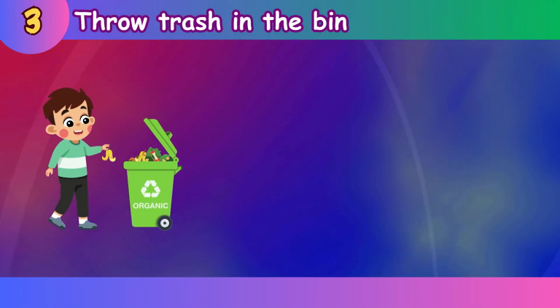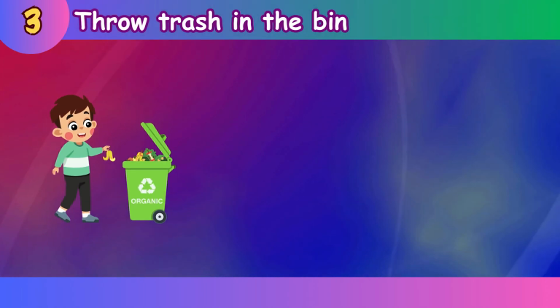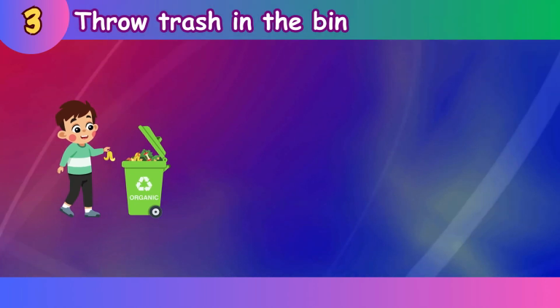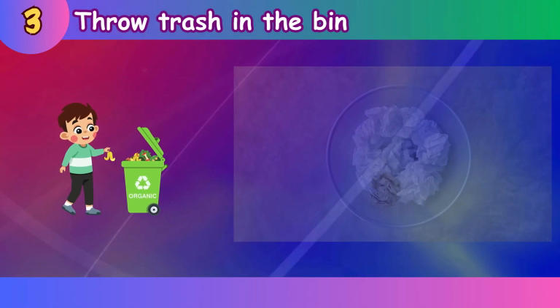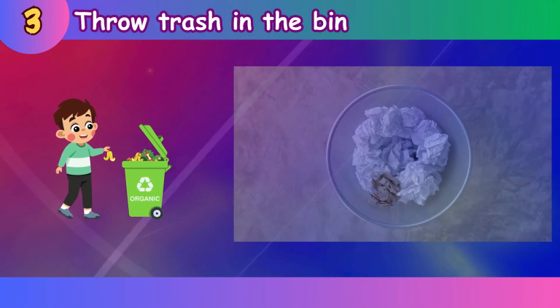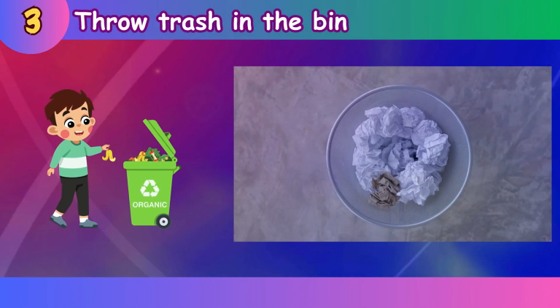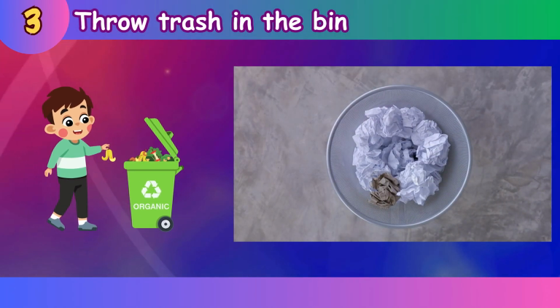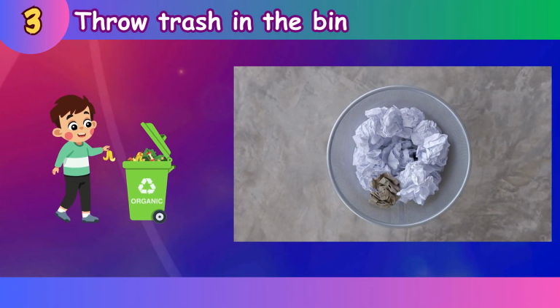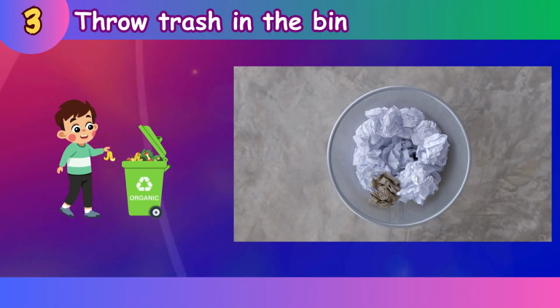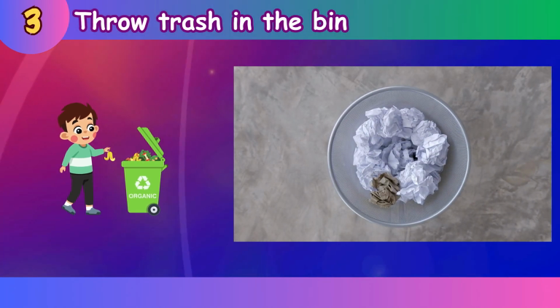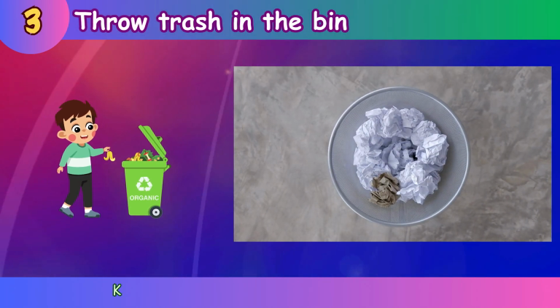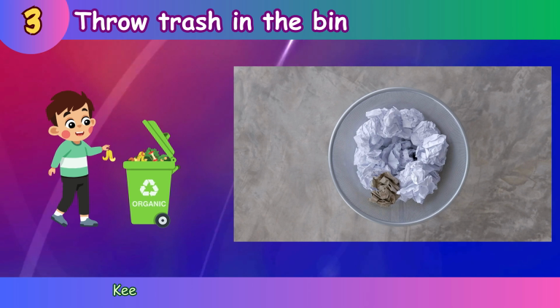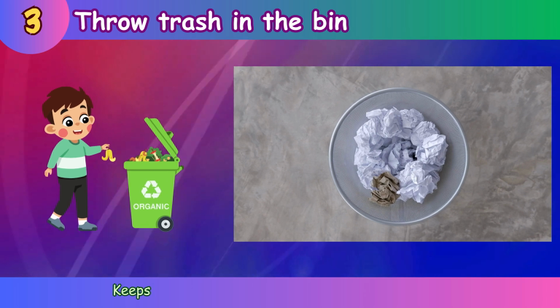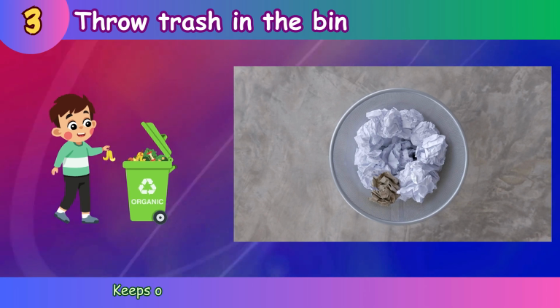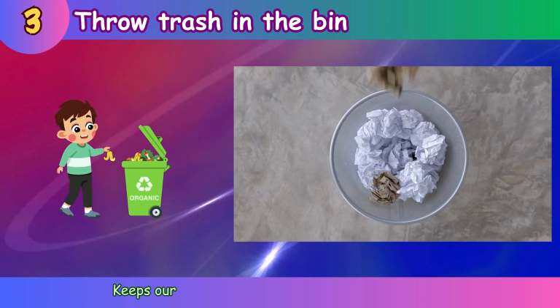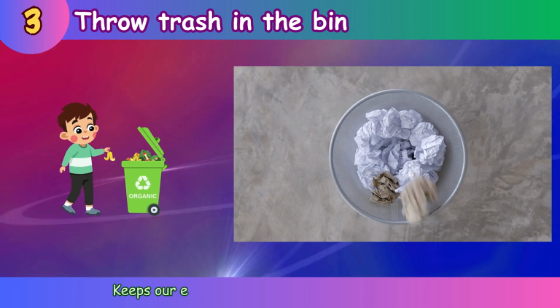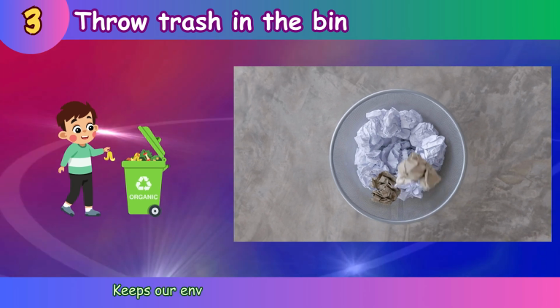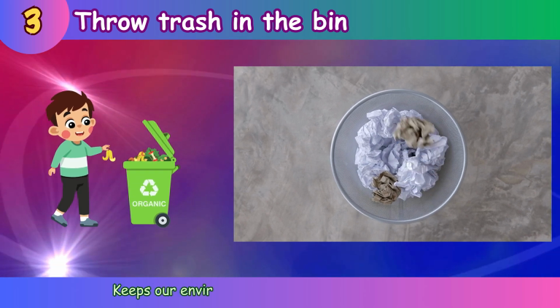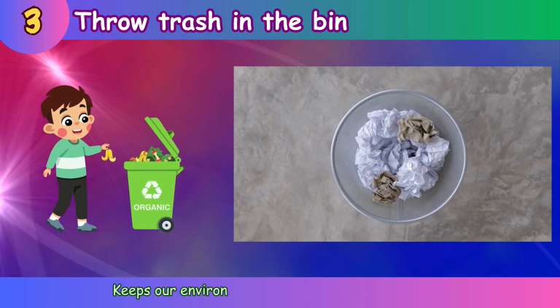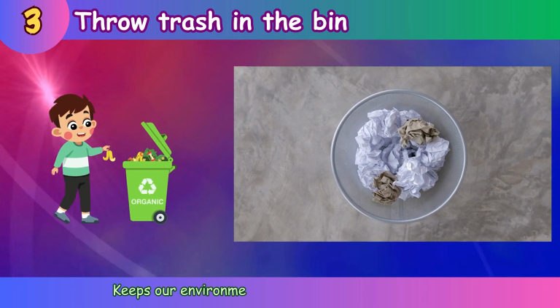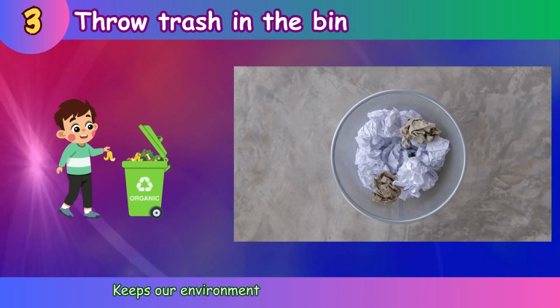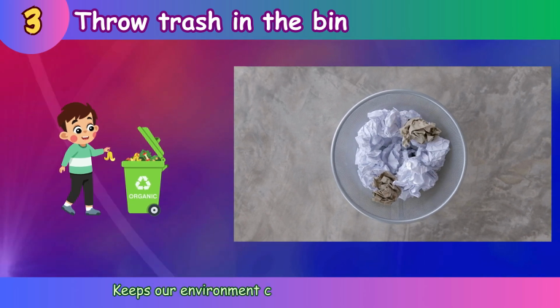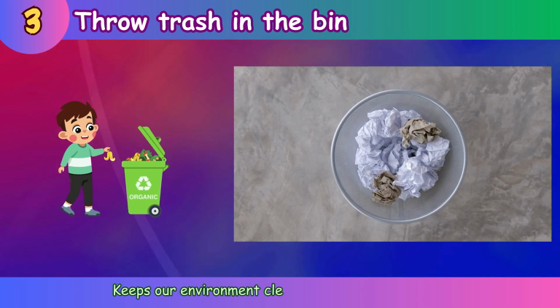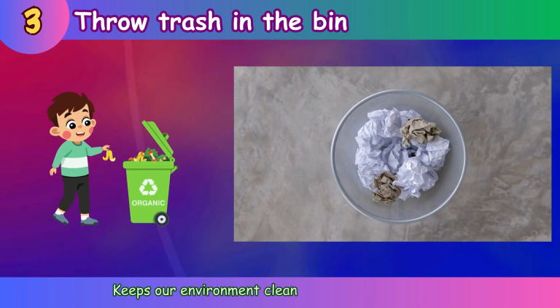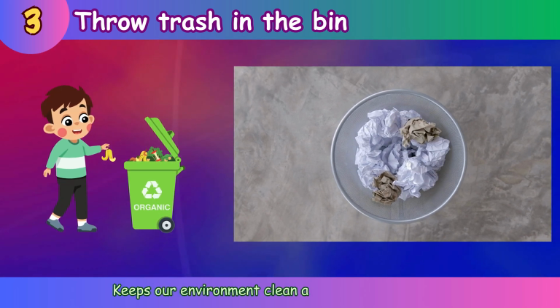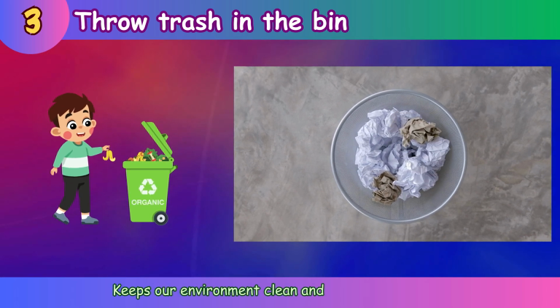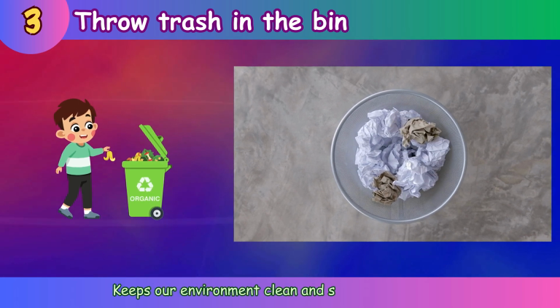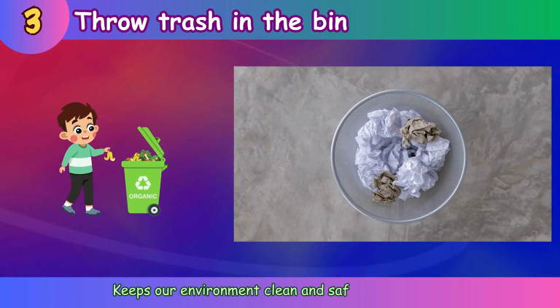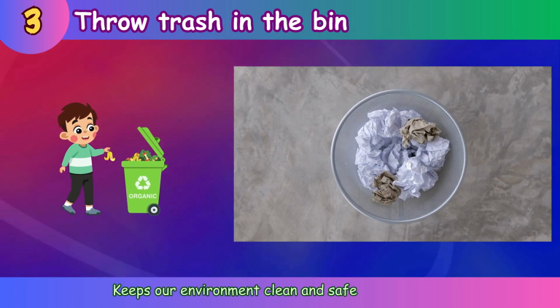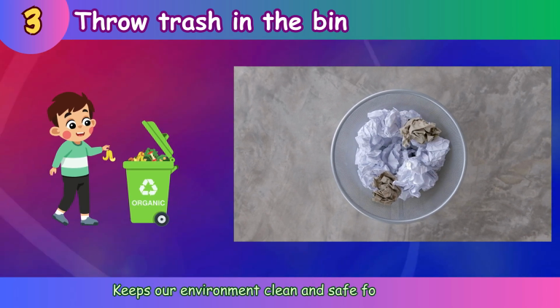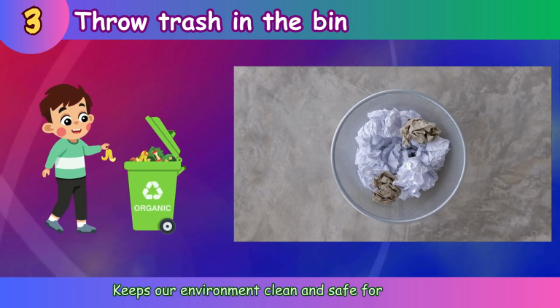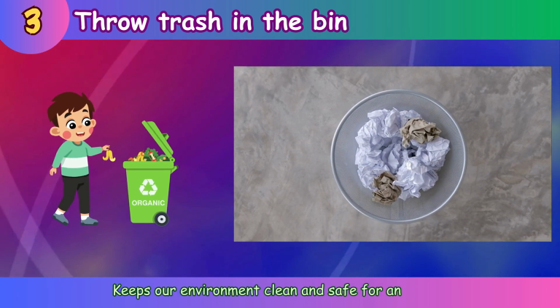Throw trash in the bin. Keeps our environment clean and safe for animals.